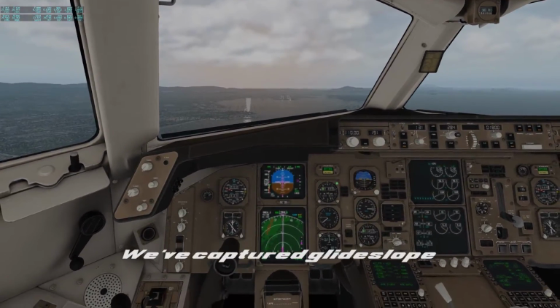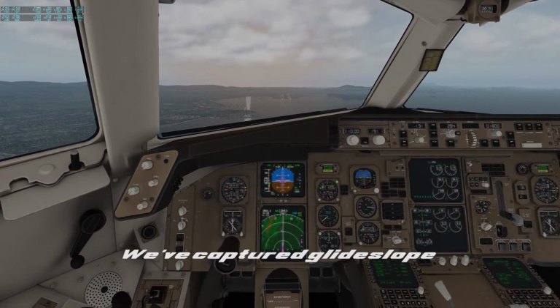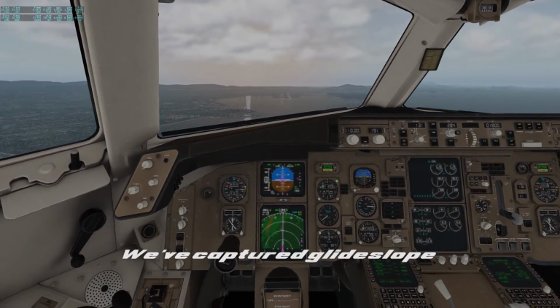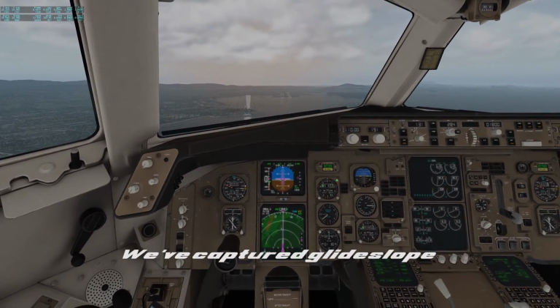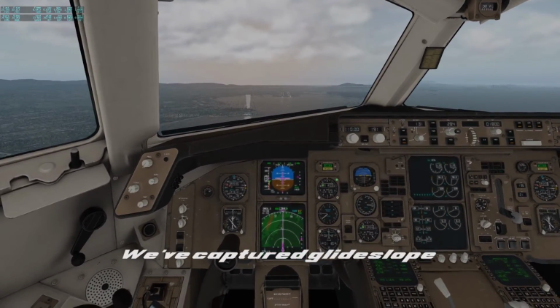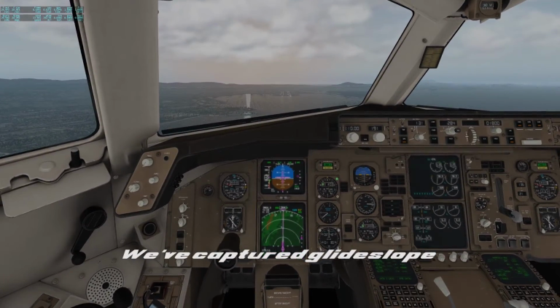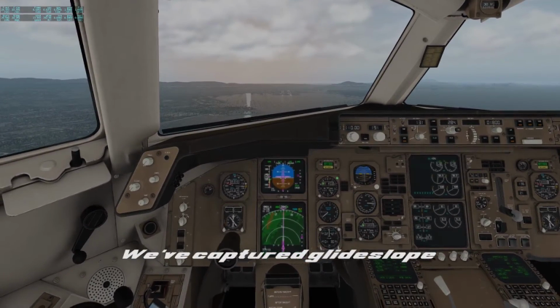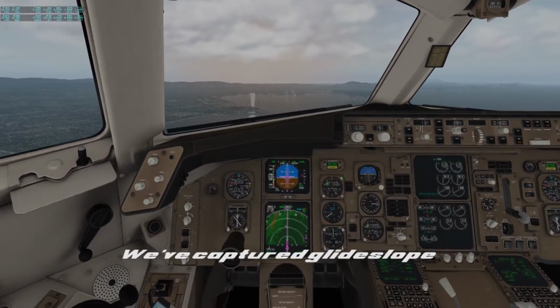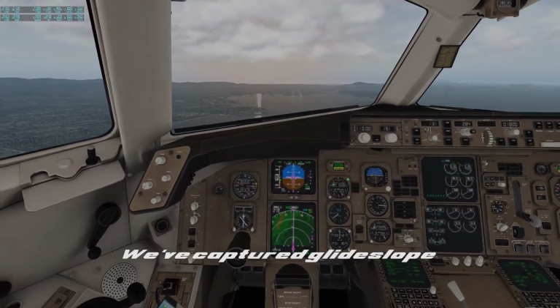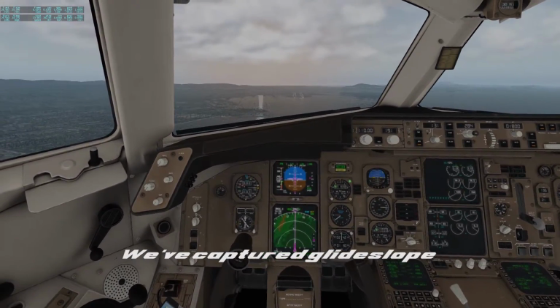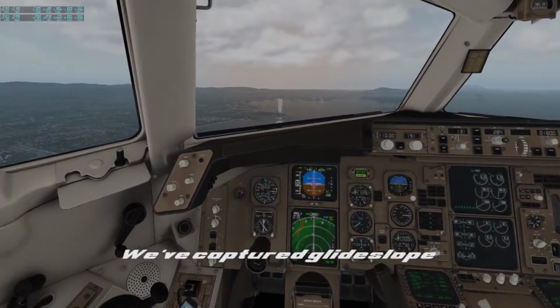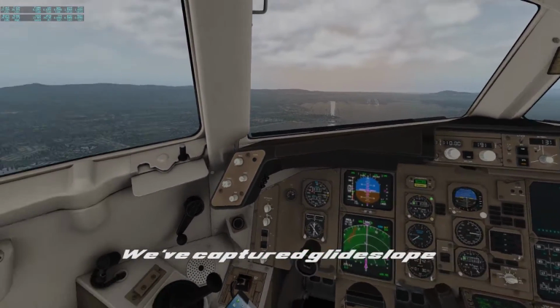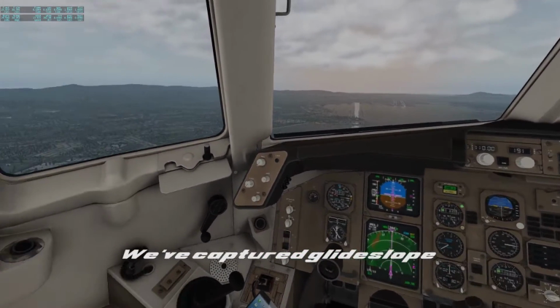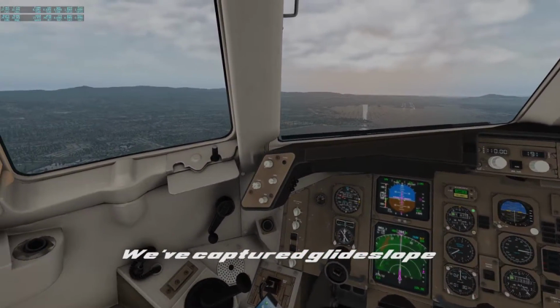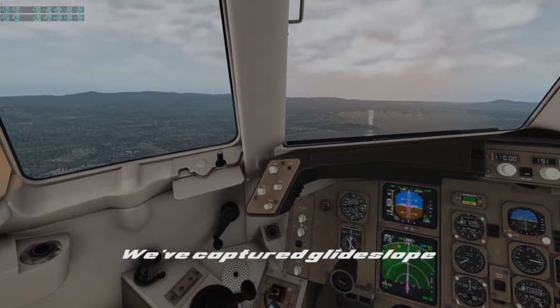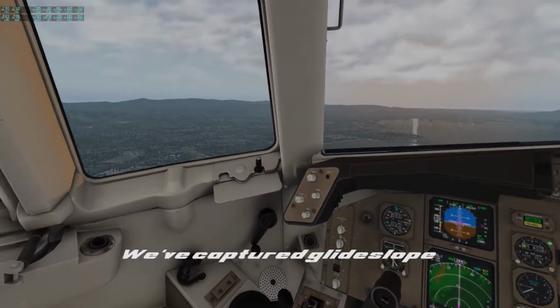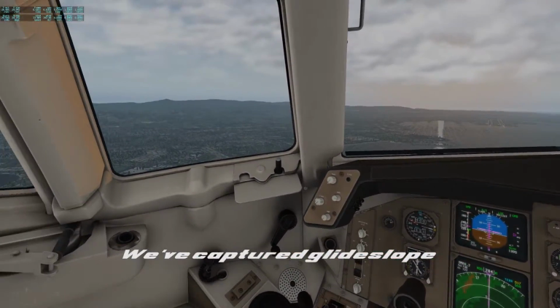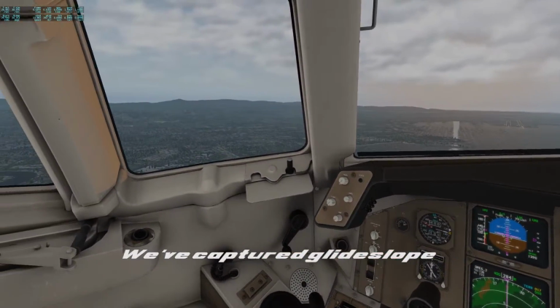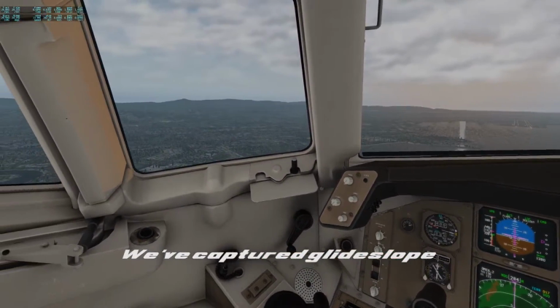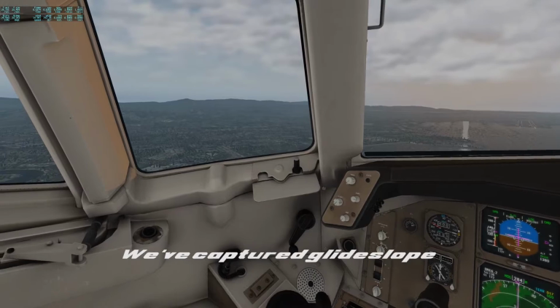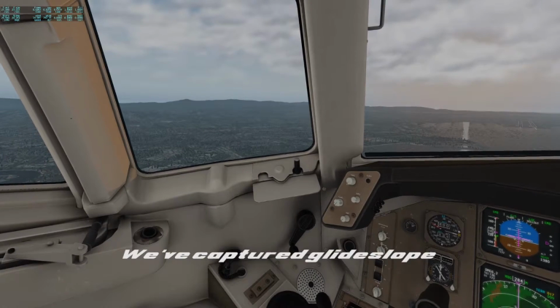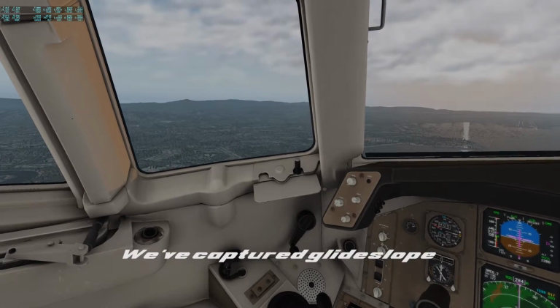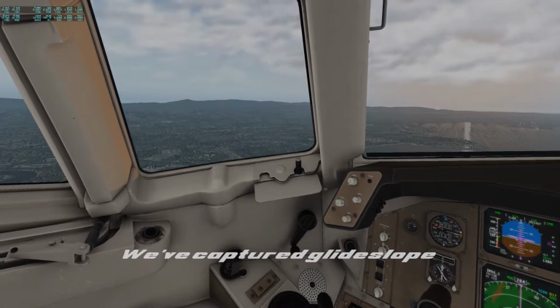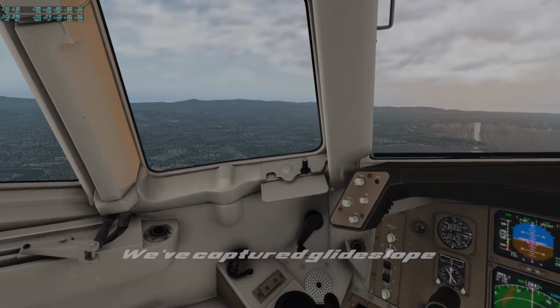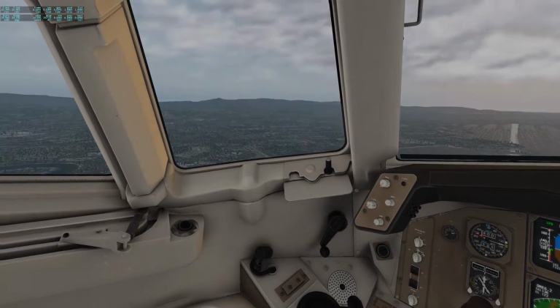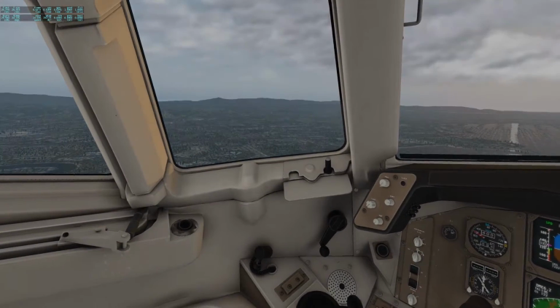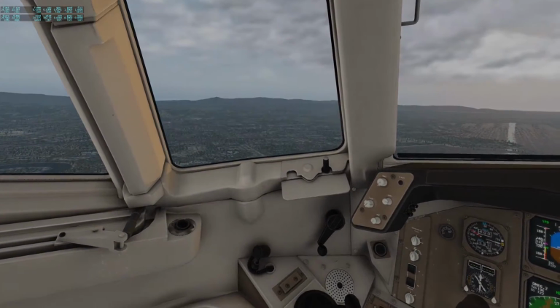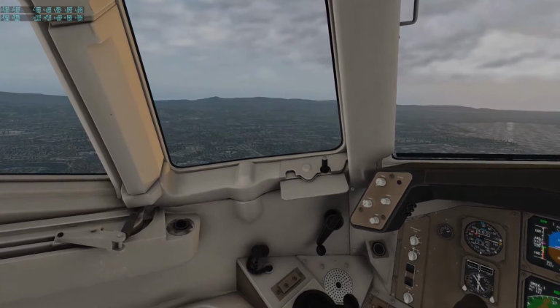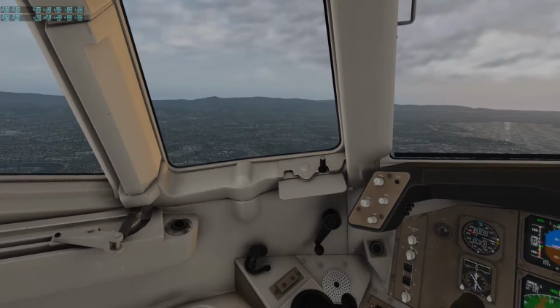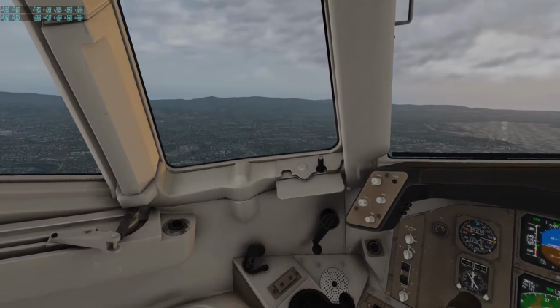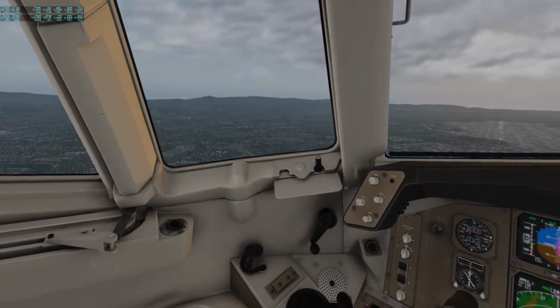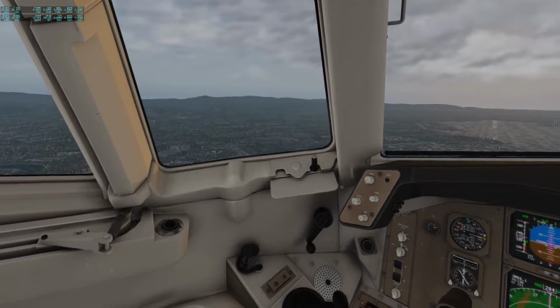VNAV did its job and we've successfully leveled off at the right altitude to capture the glideslope. We're autoland green.